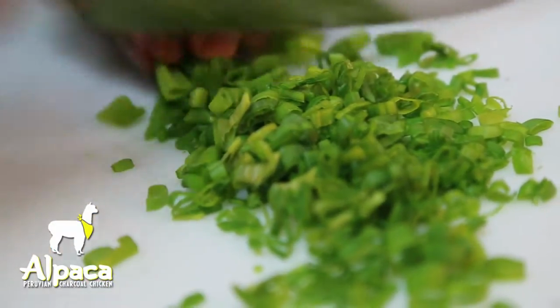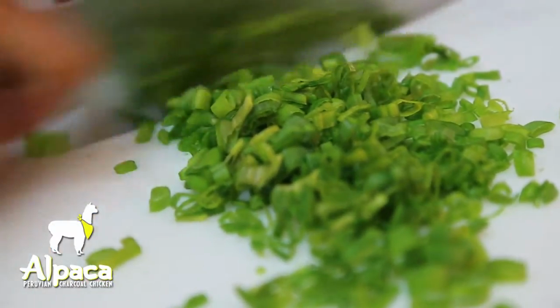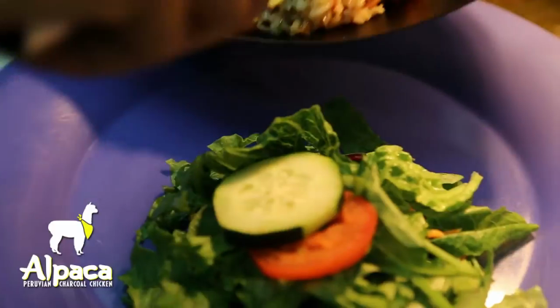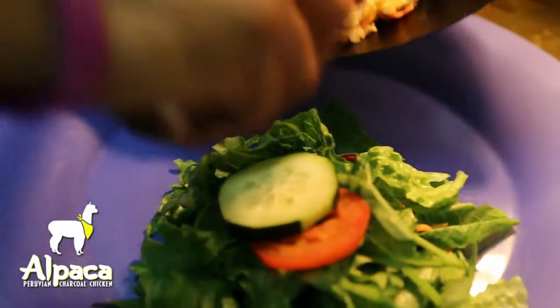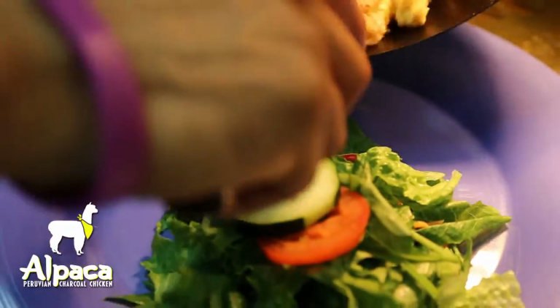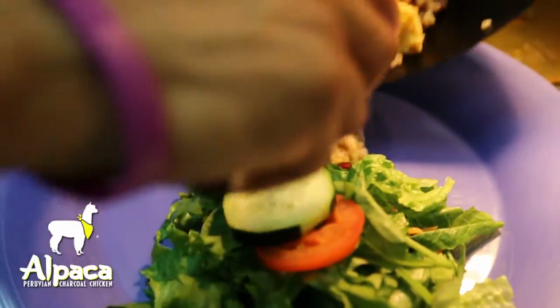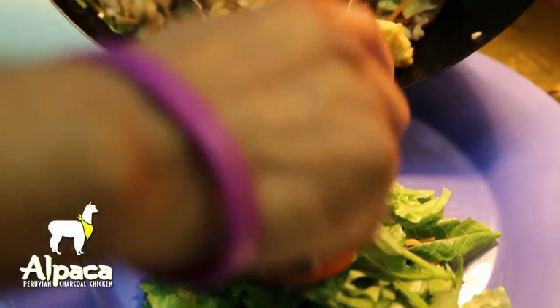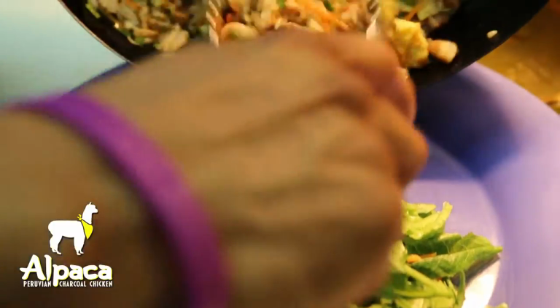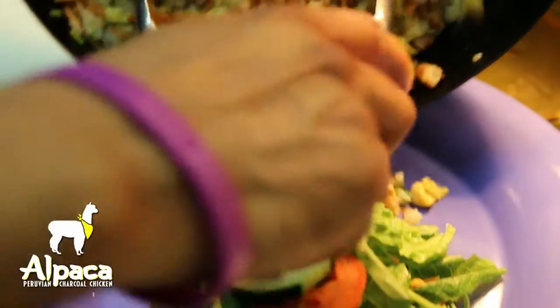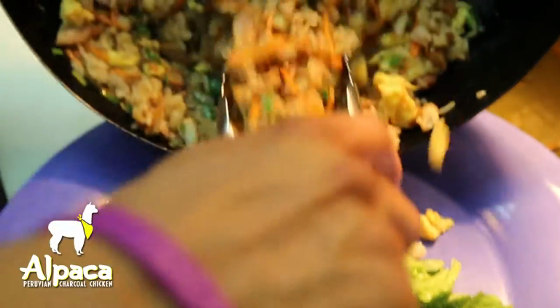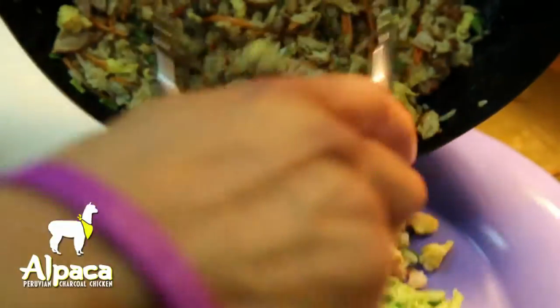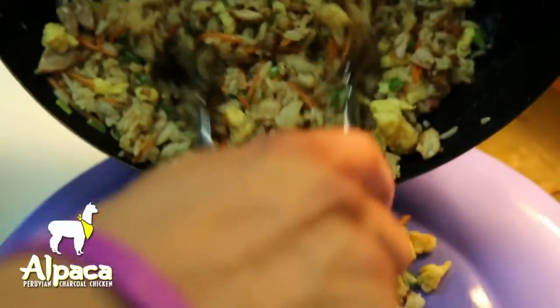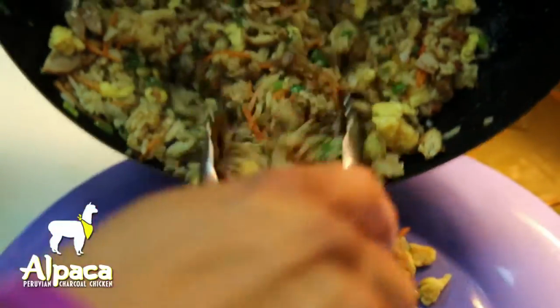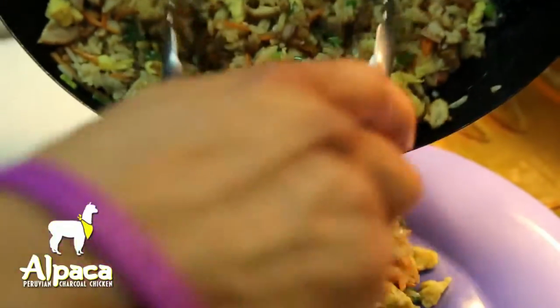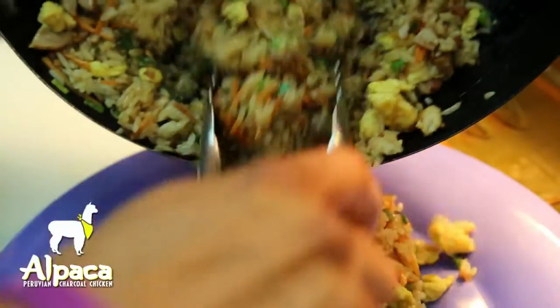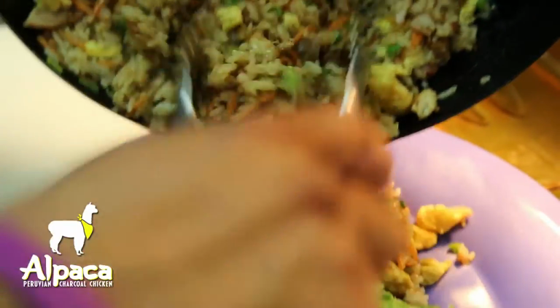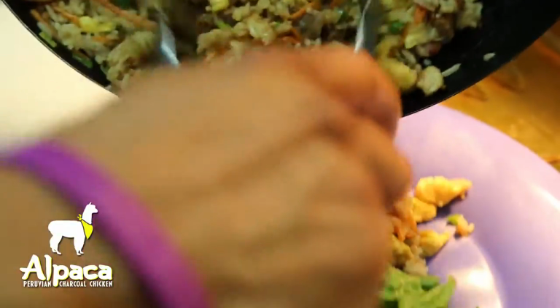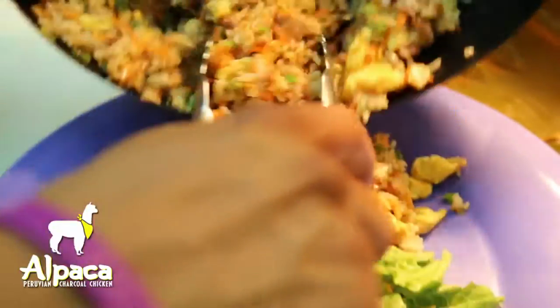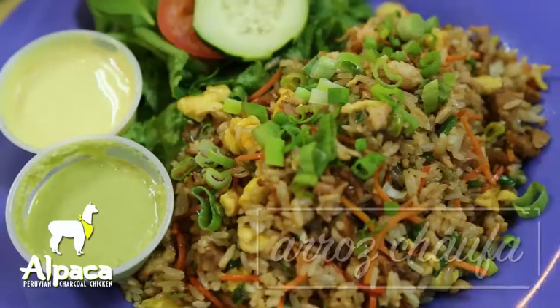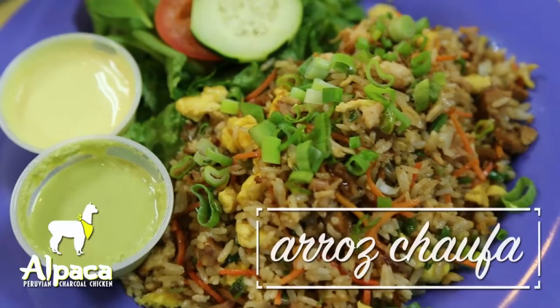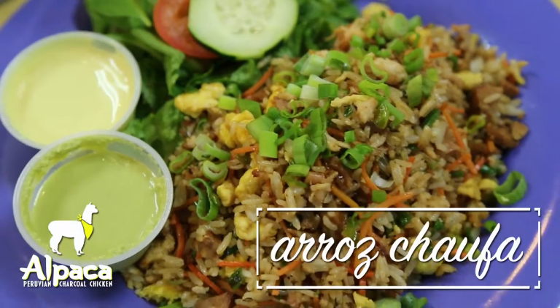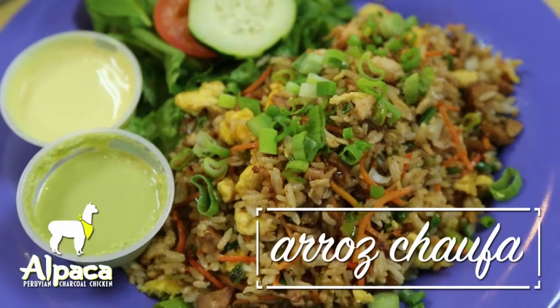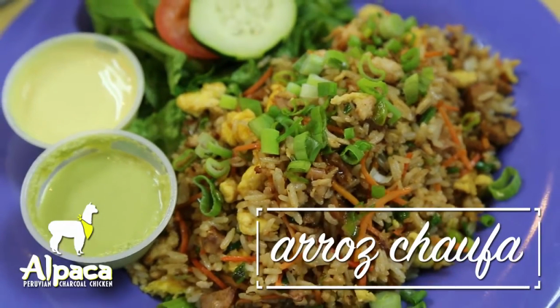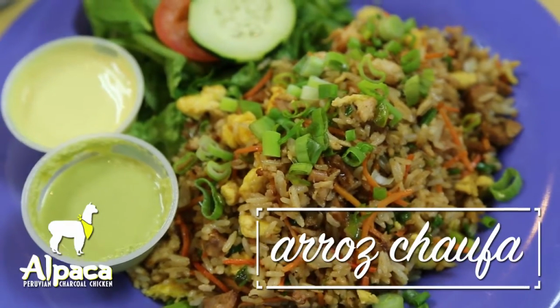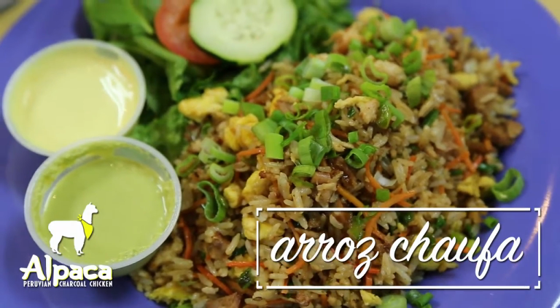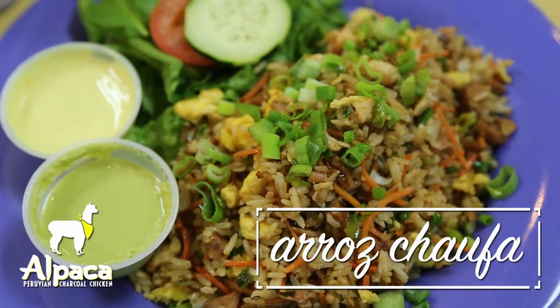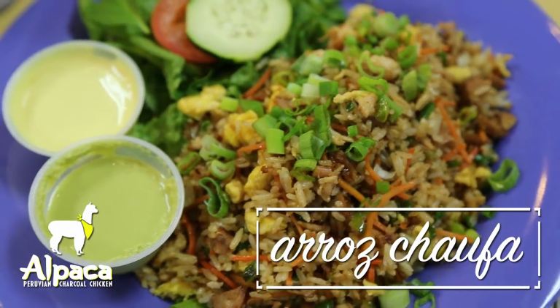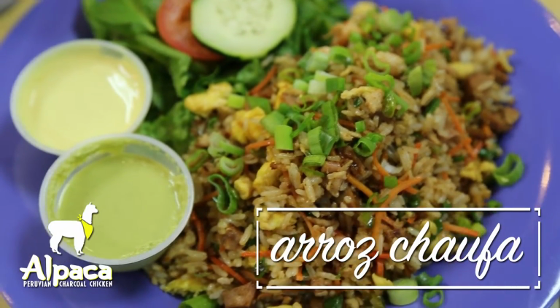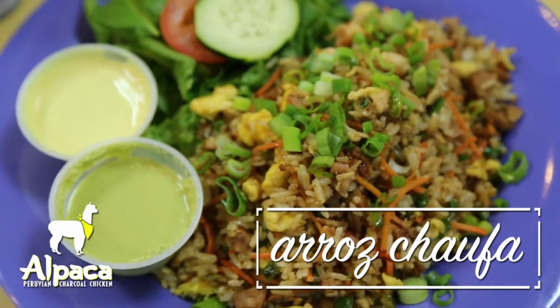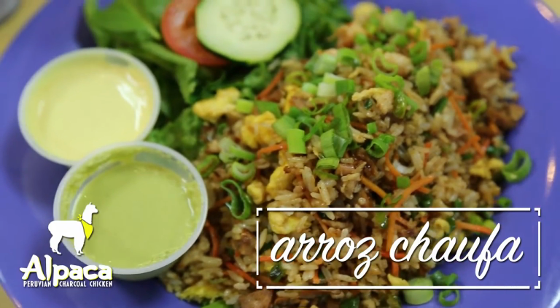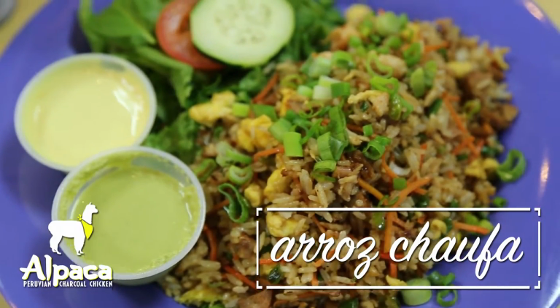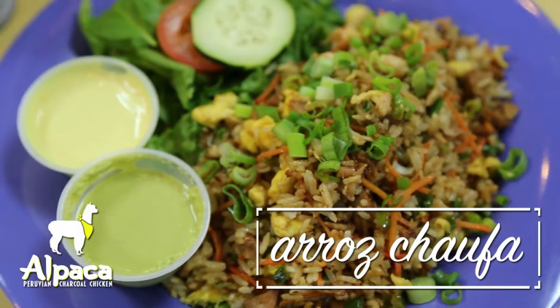Served with a side house salad, this dish is made to order just for you, which means vegetarian options are available.